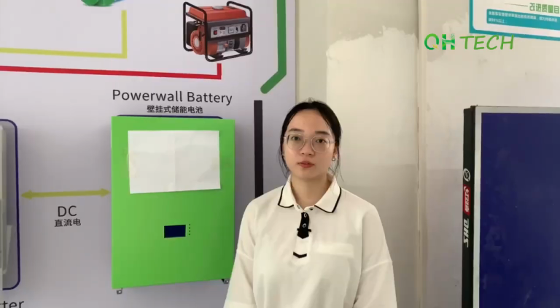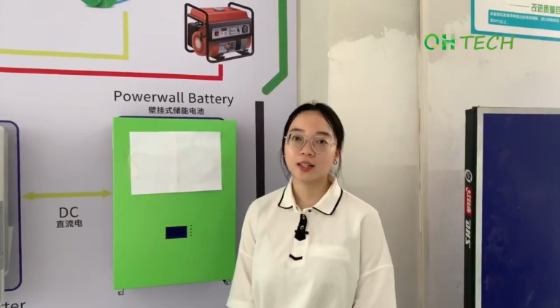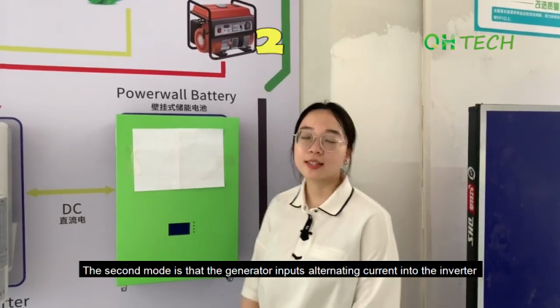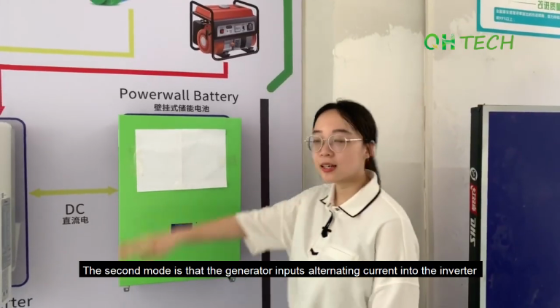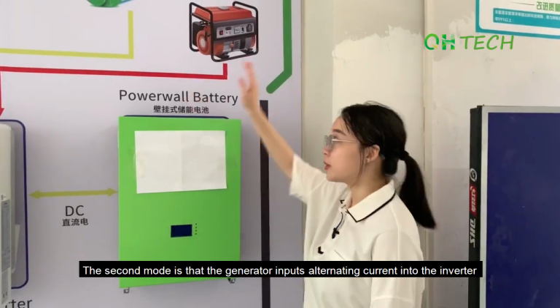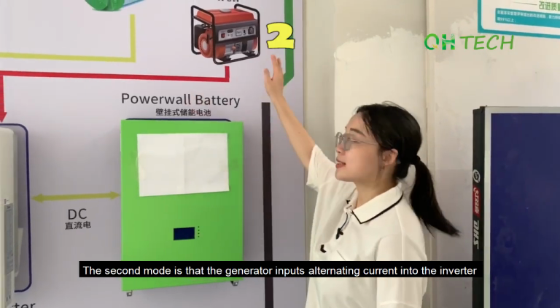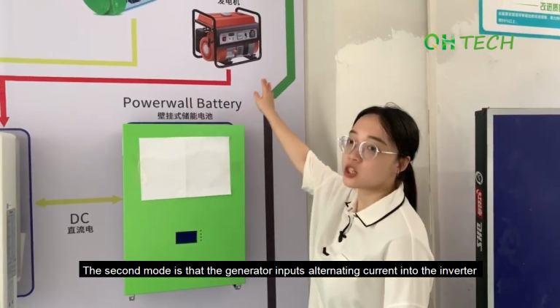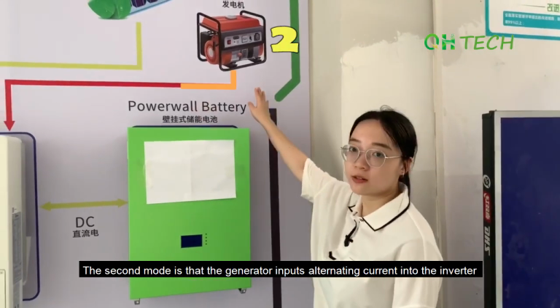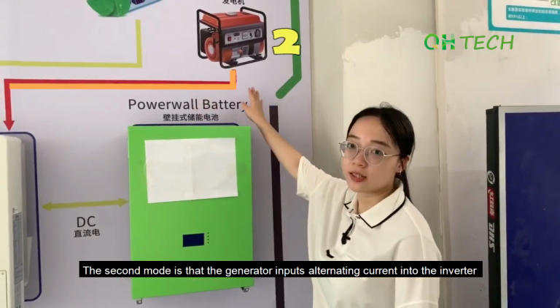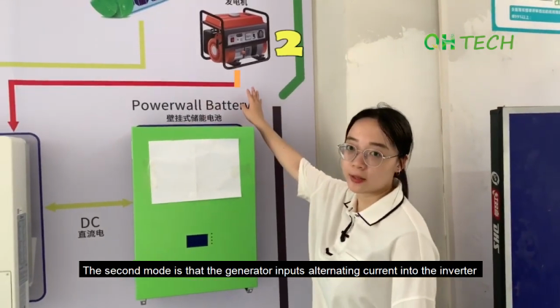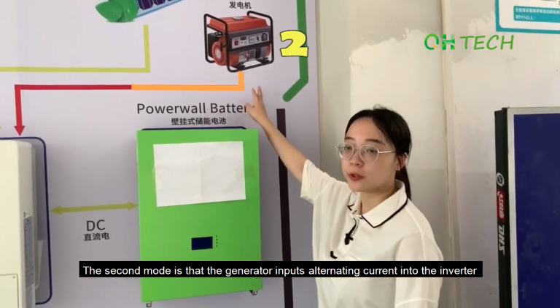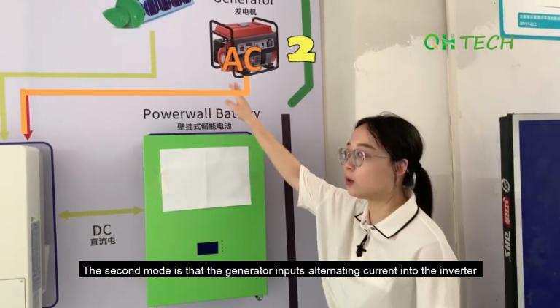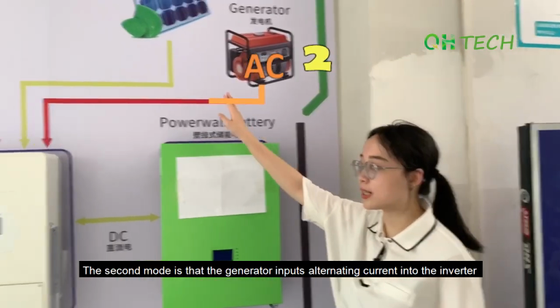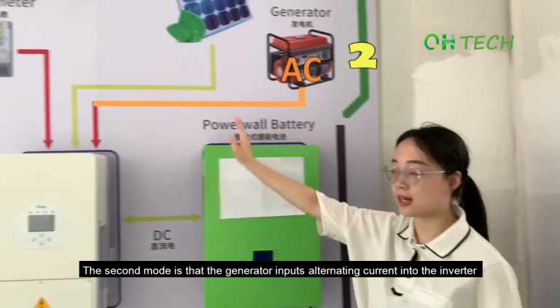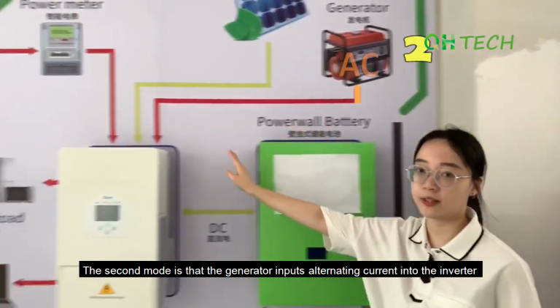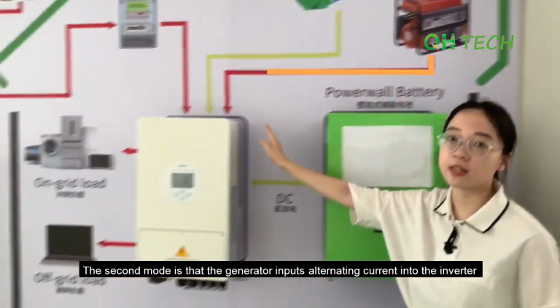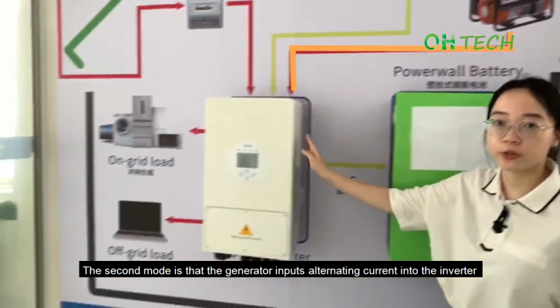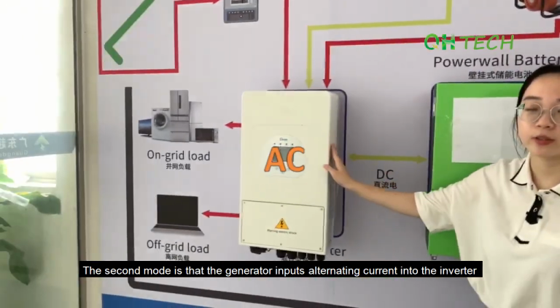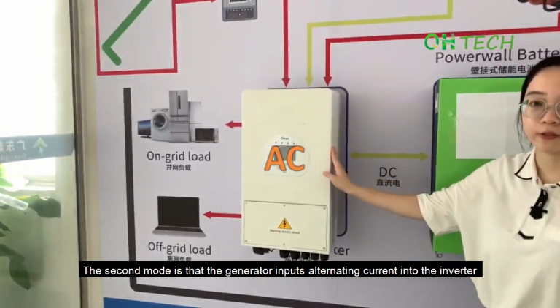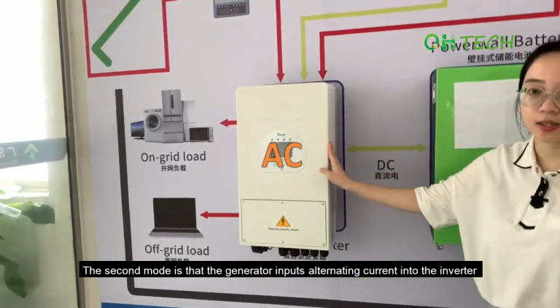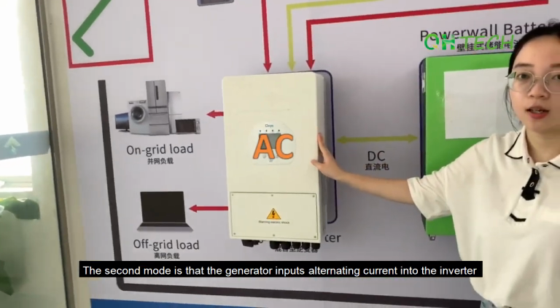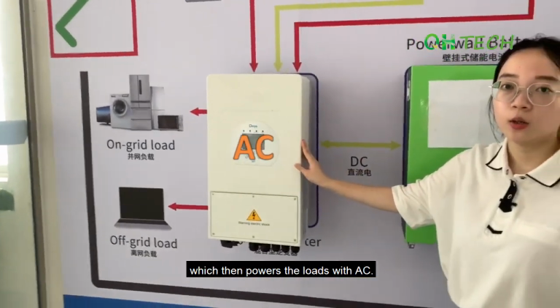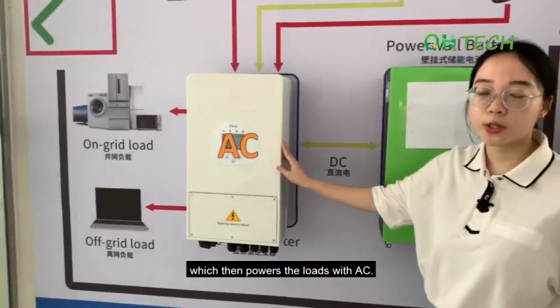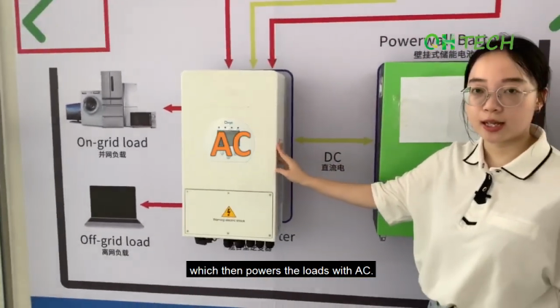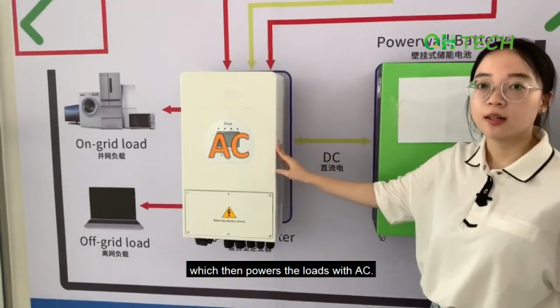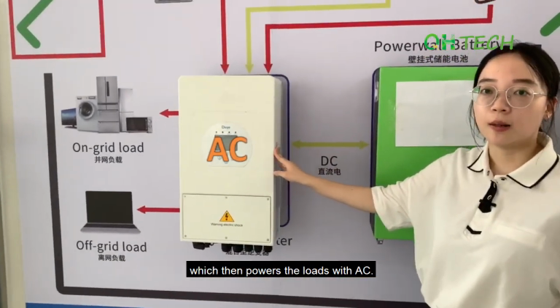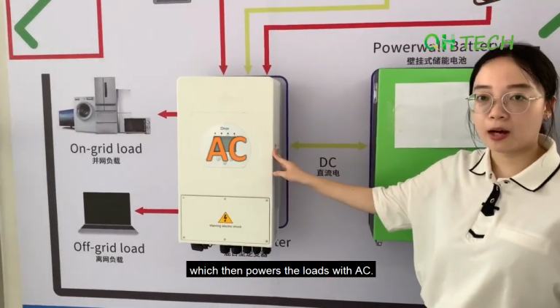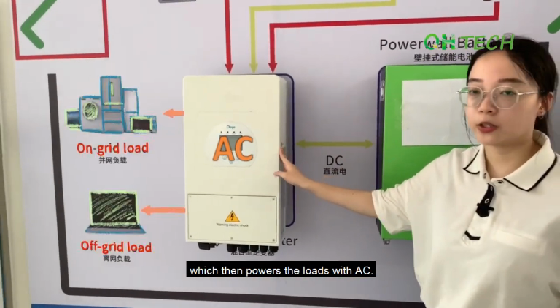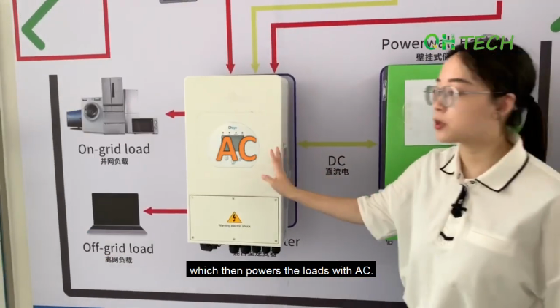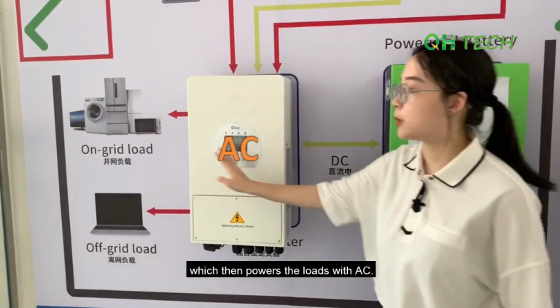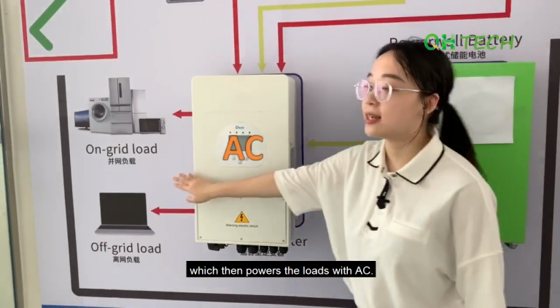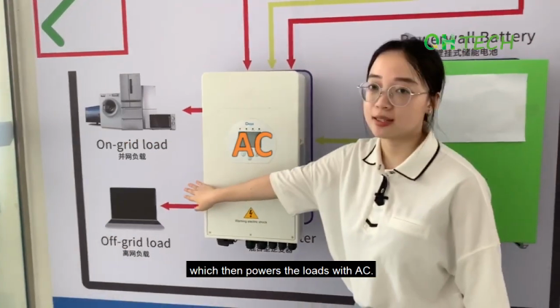The second mode is that the generator inputs alternating current into the inverter, which then powers loads with AC.